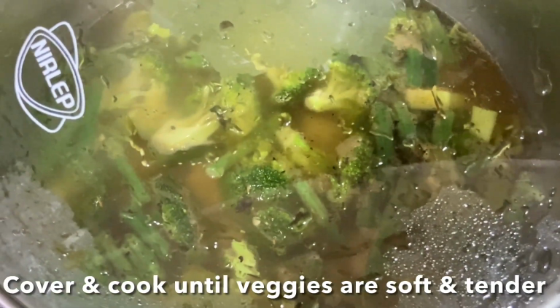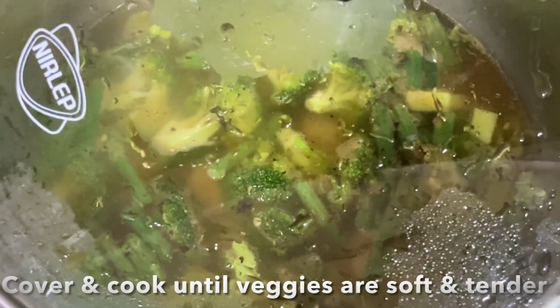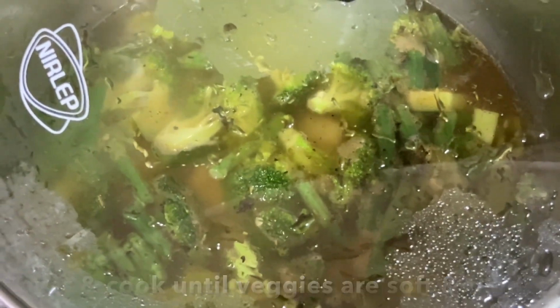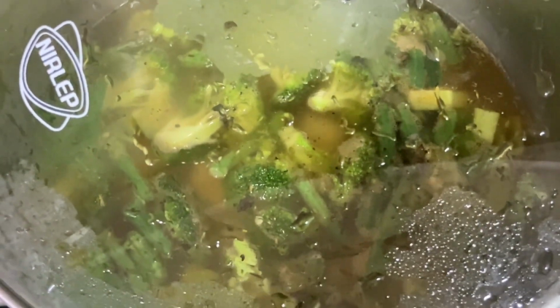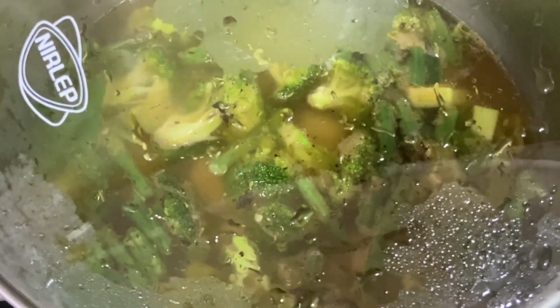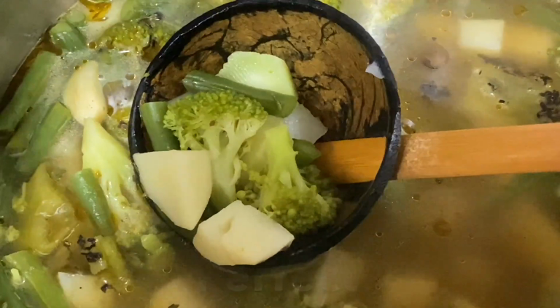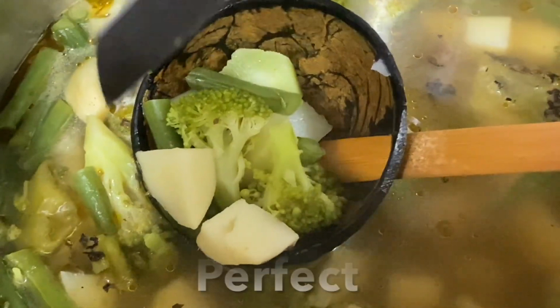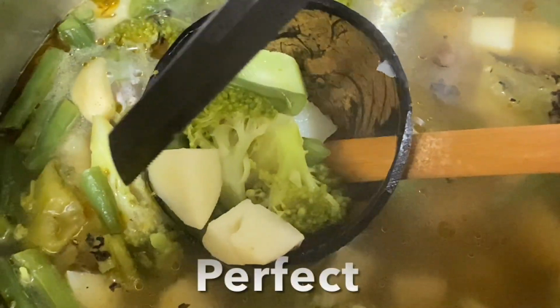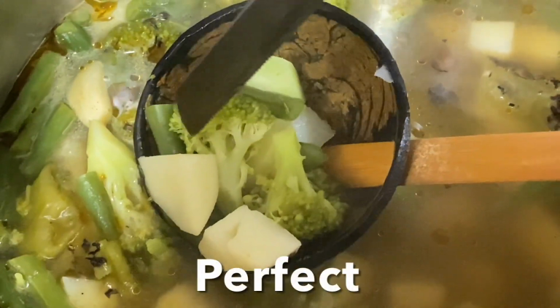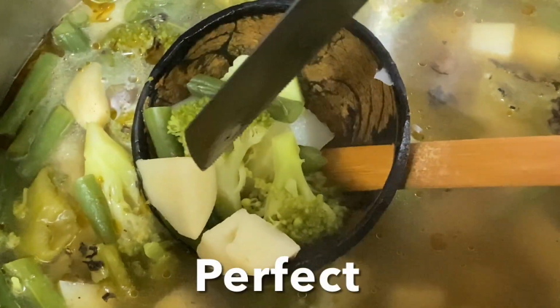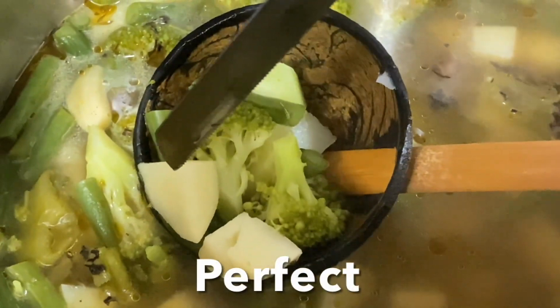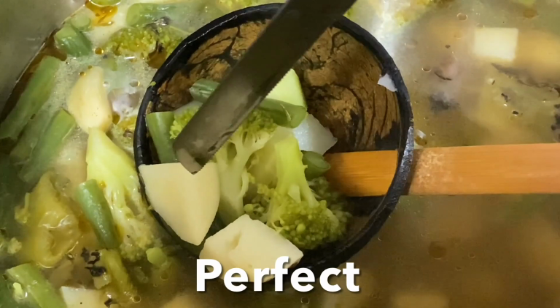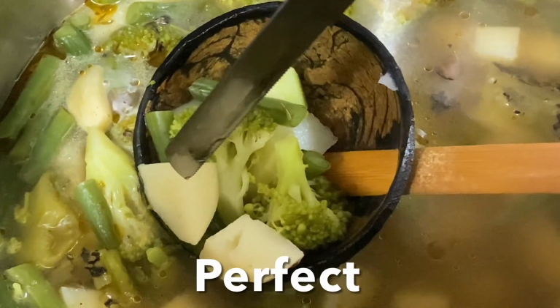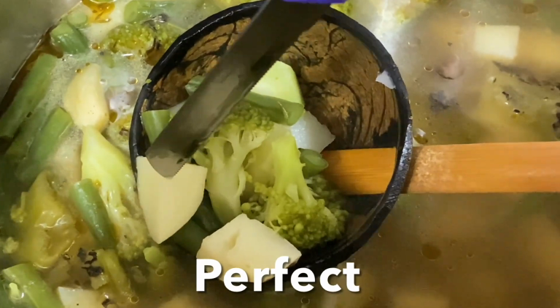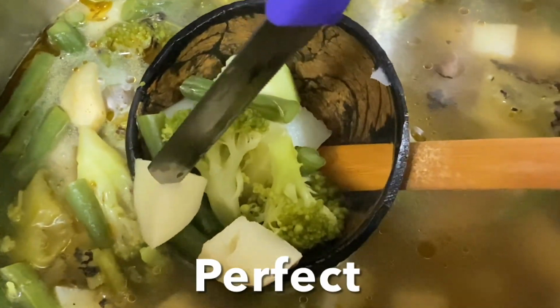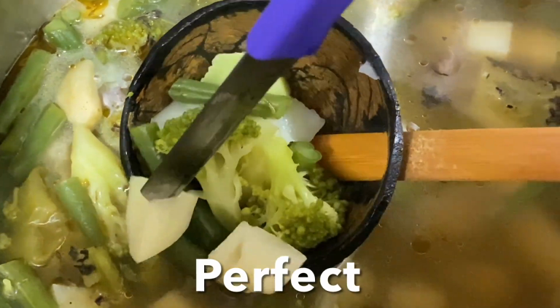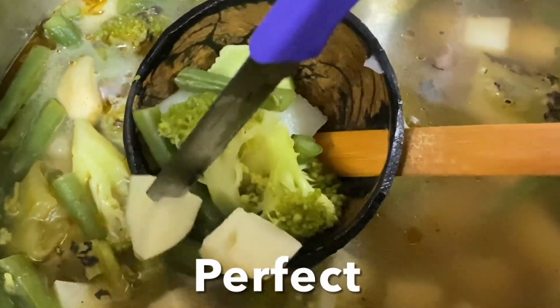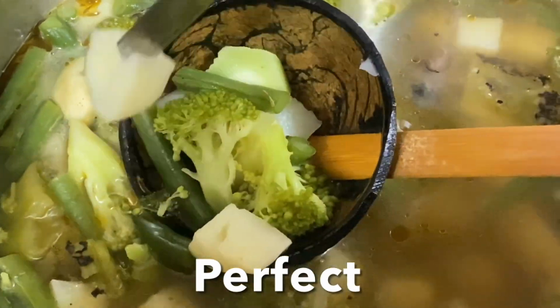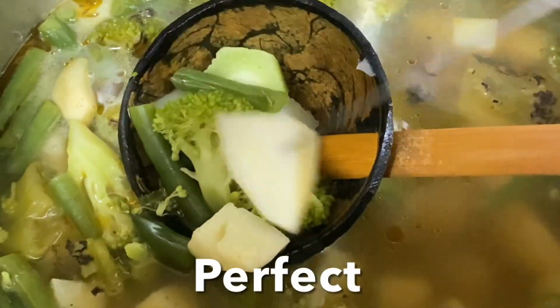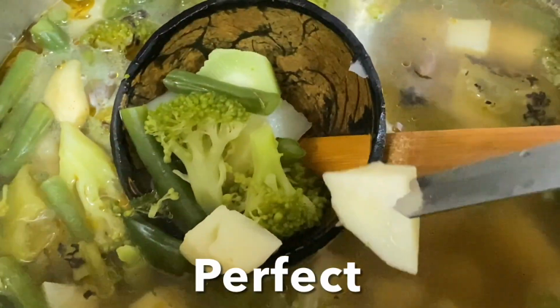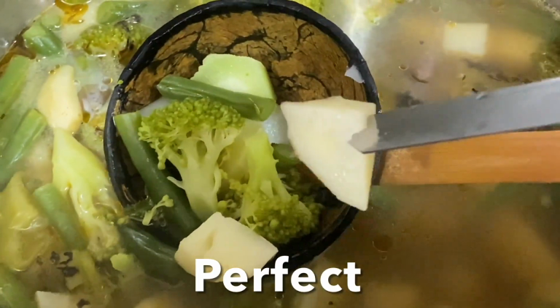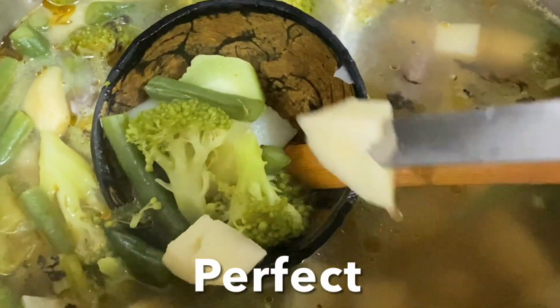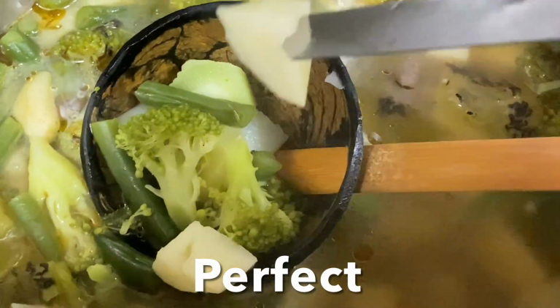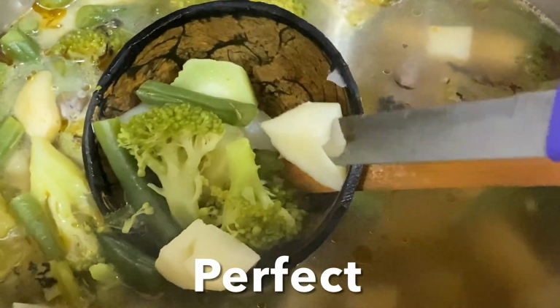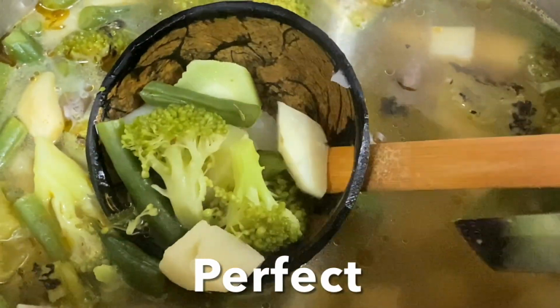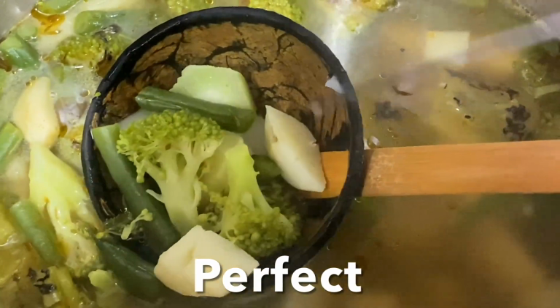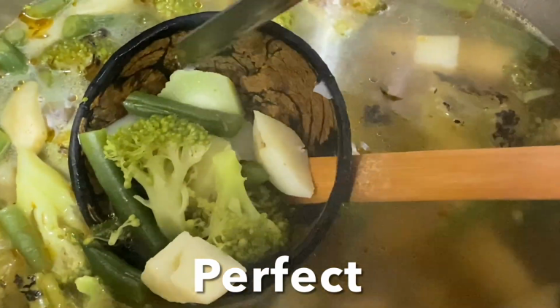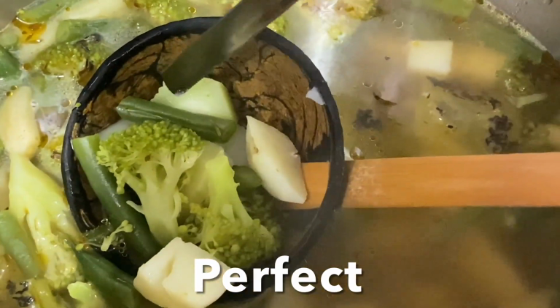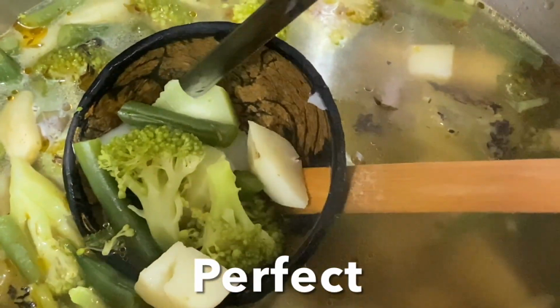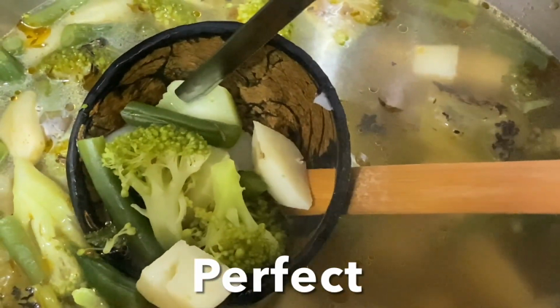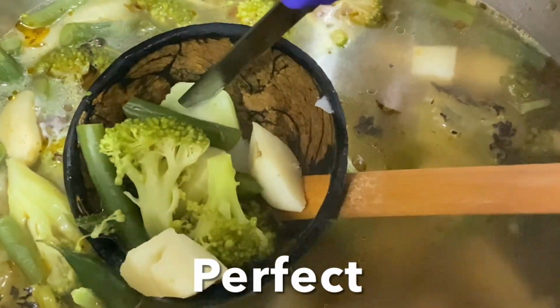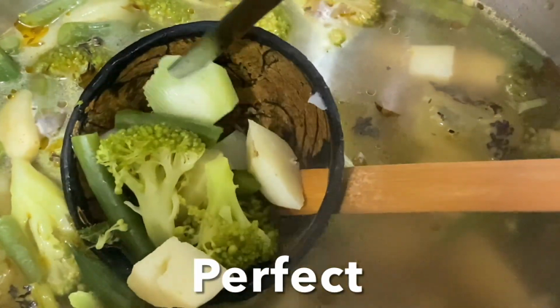Bring to a boil and check with a fork or a knife — it should be able to mash easily. Then turn off the flame and allow to cool to room temperature.